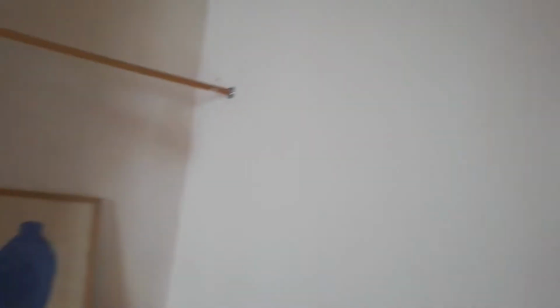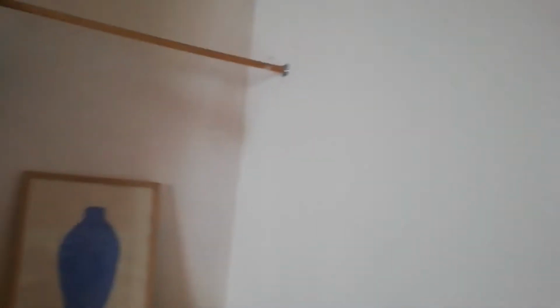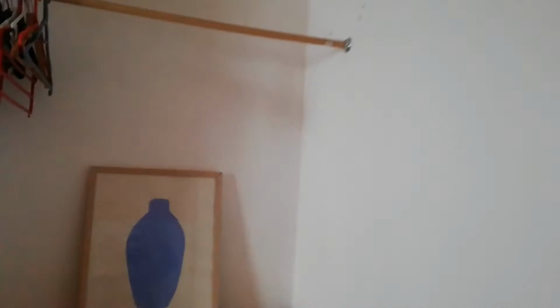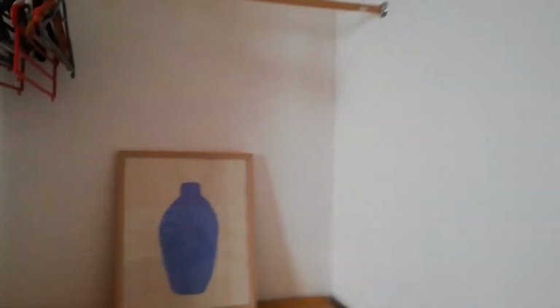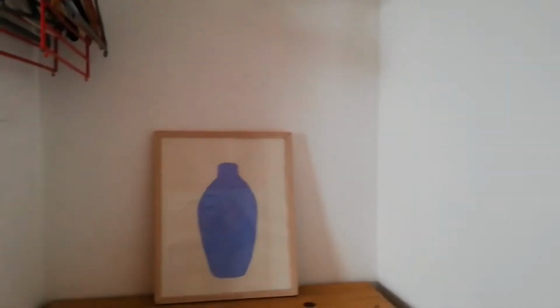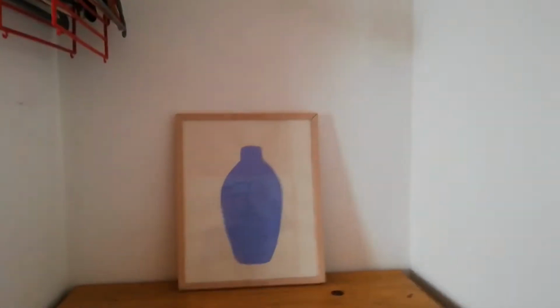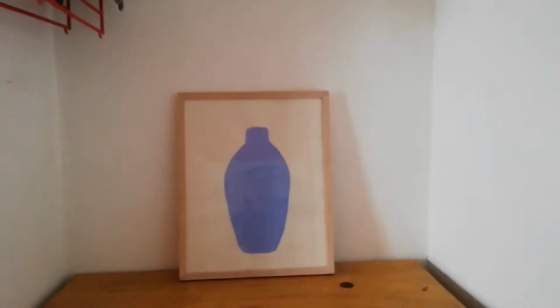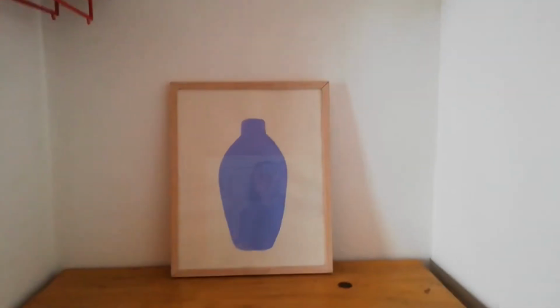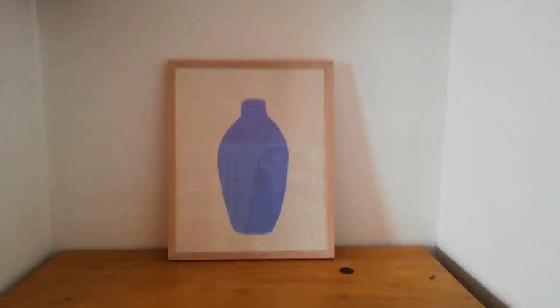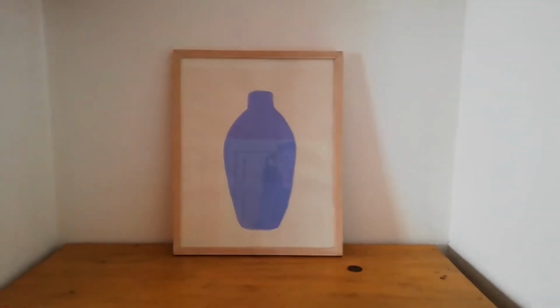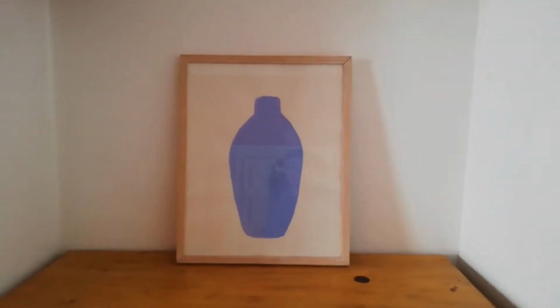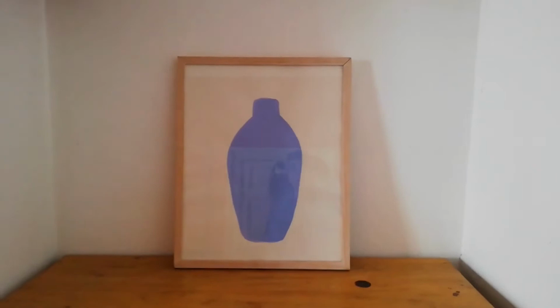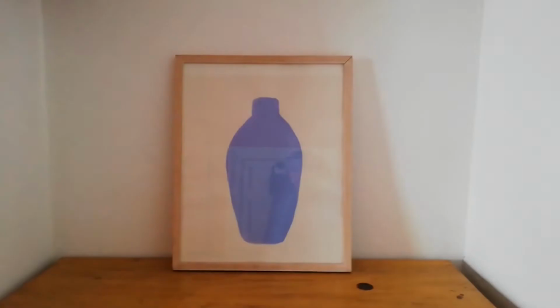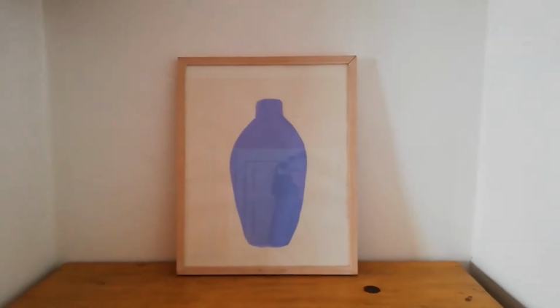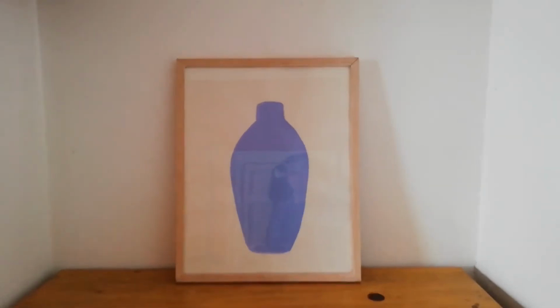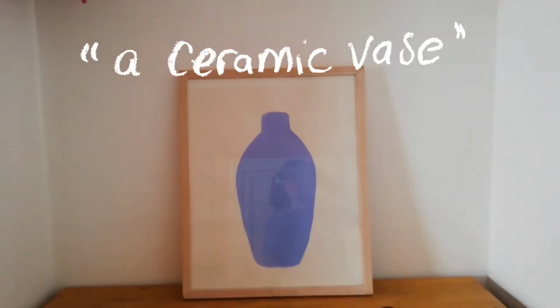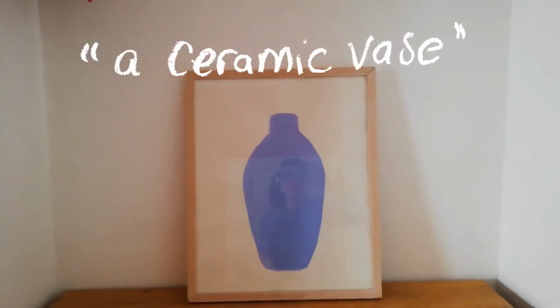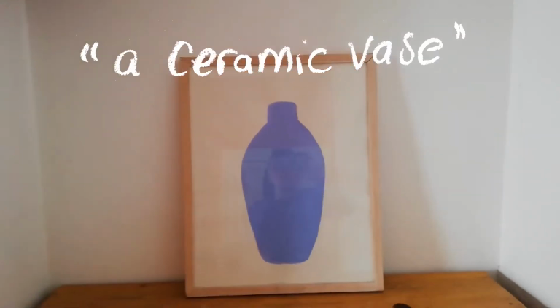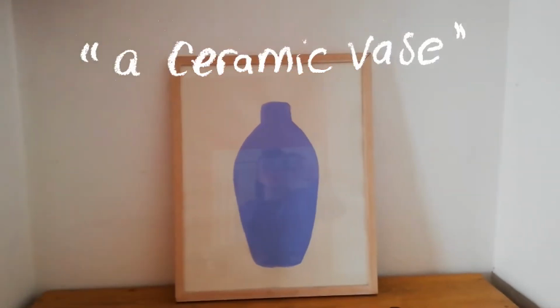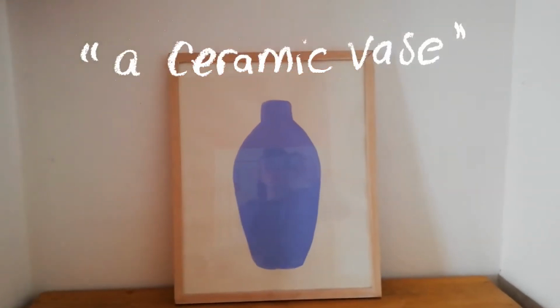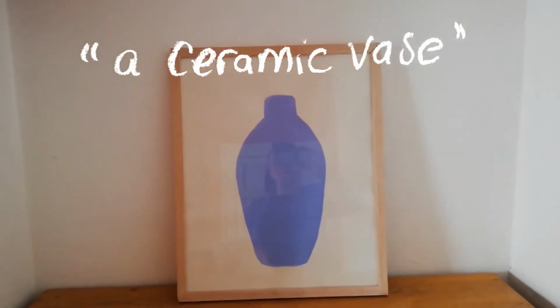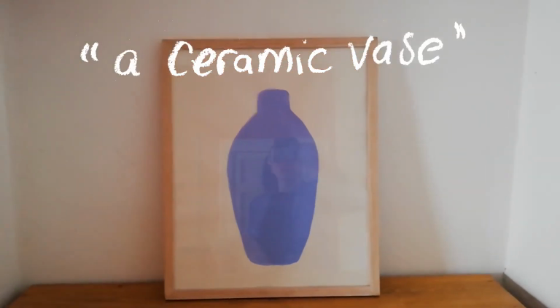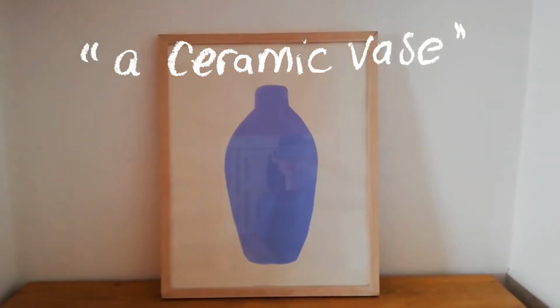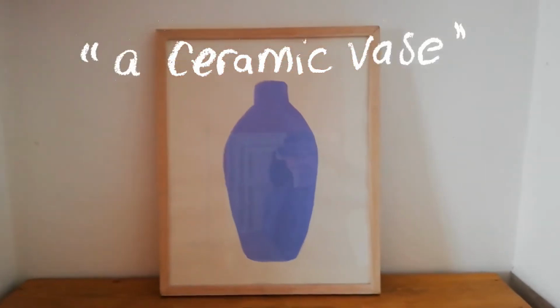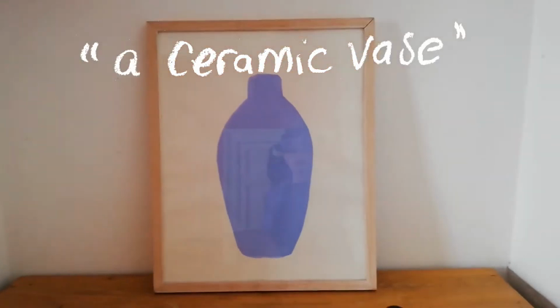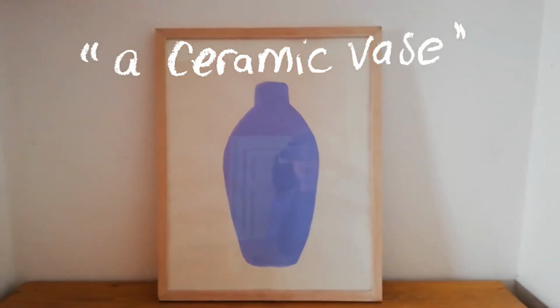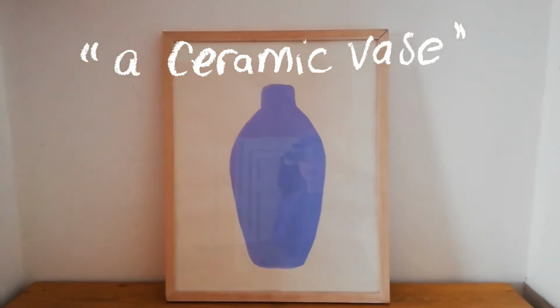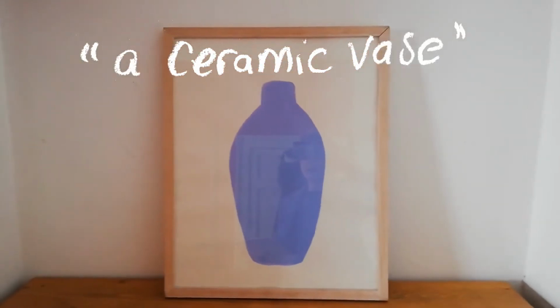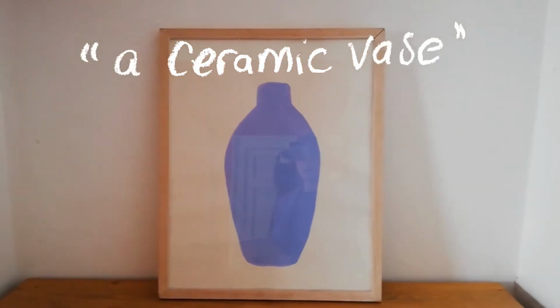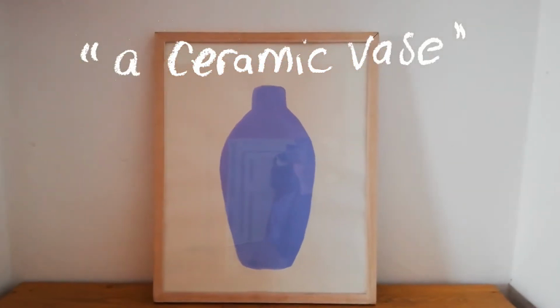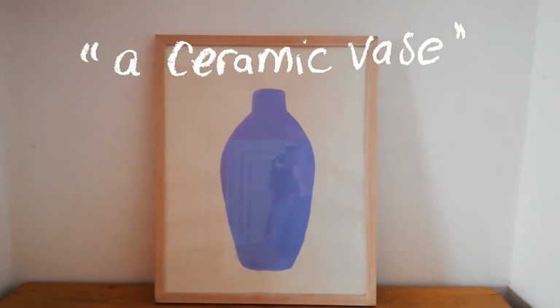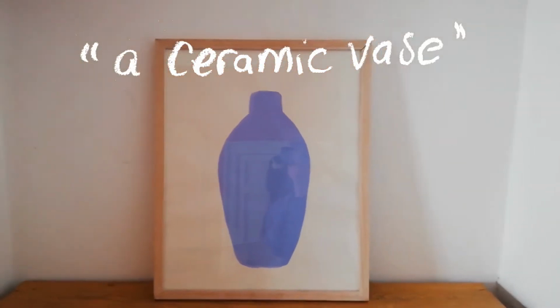Moving on to here, a minimal painting of a ceramic vase by Liliane Puteaux.